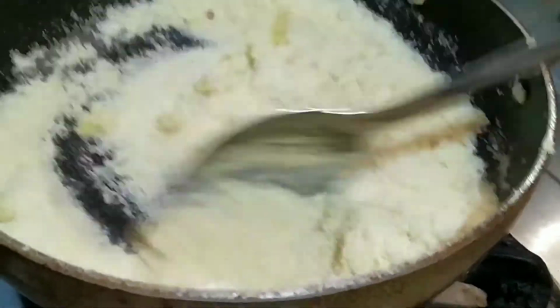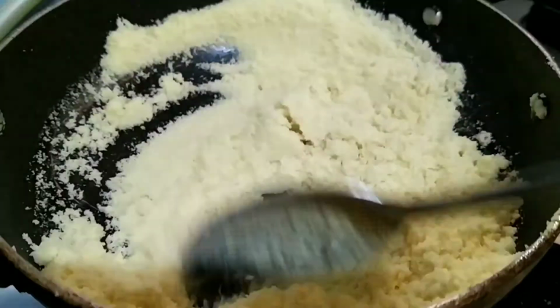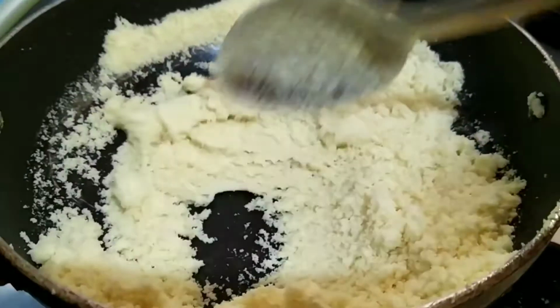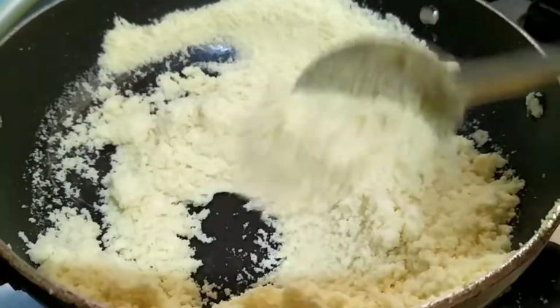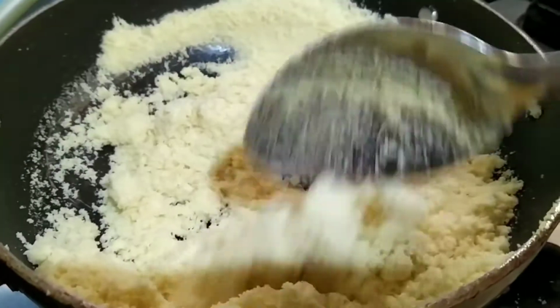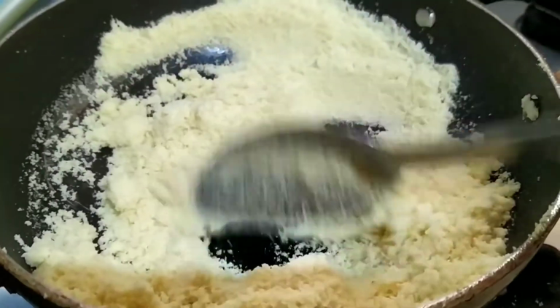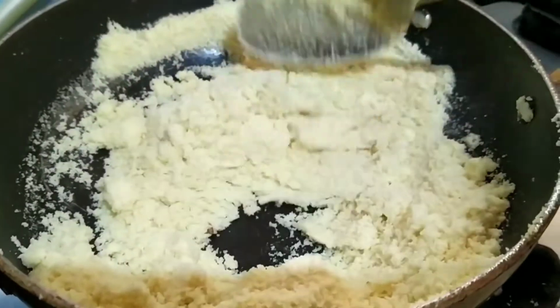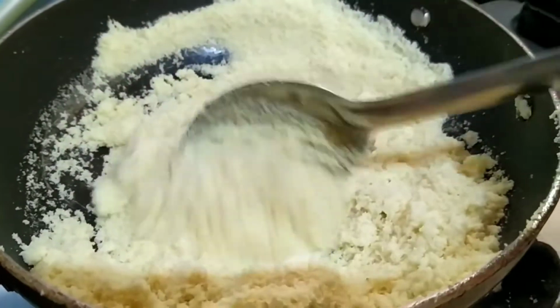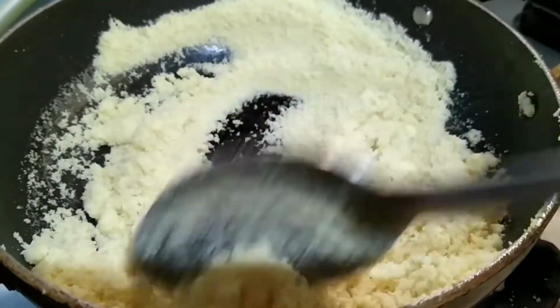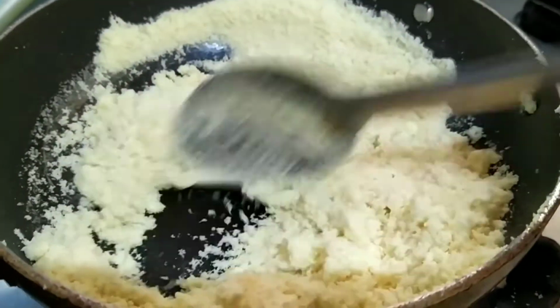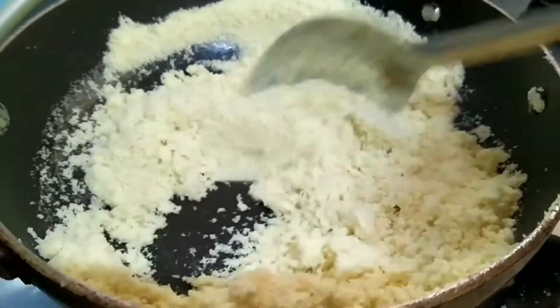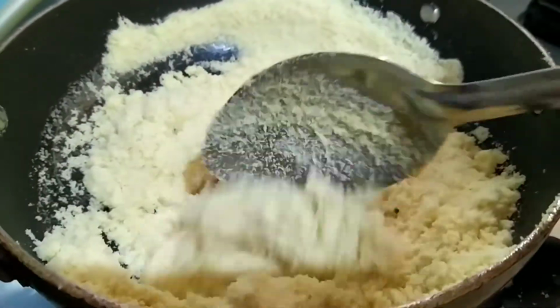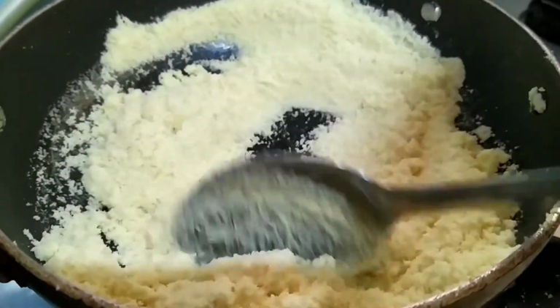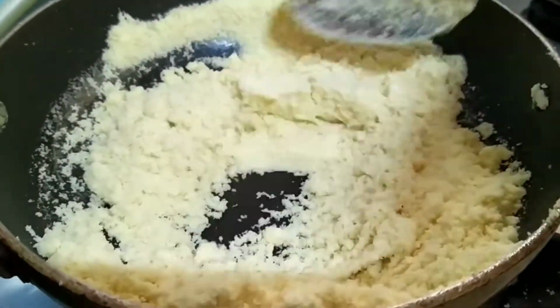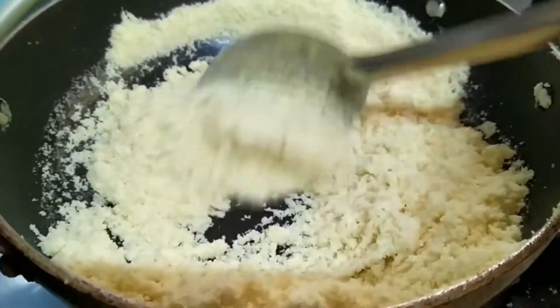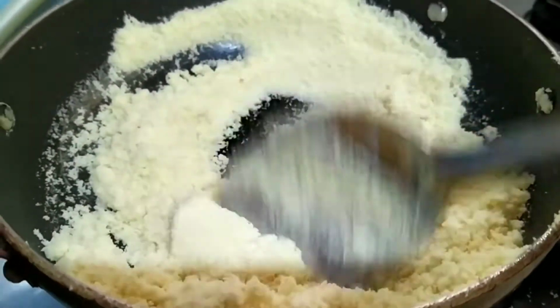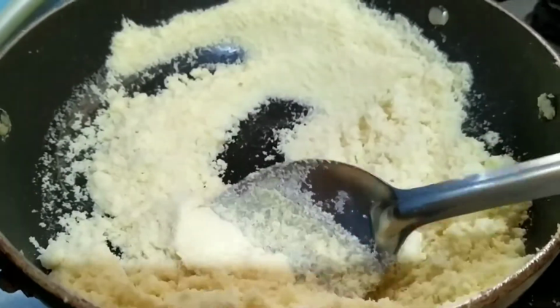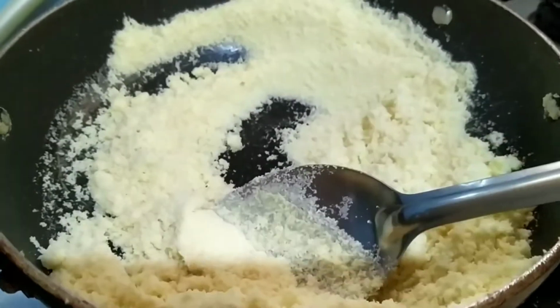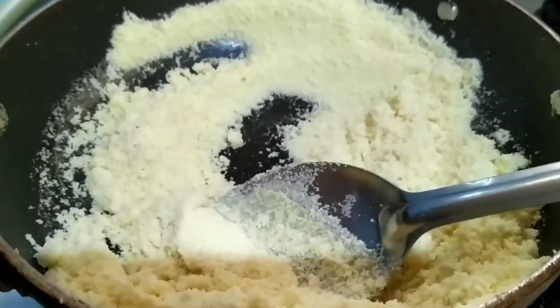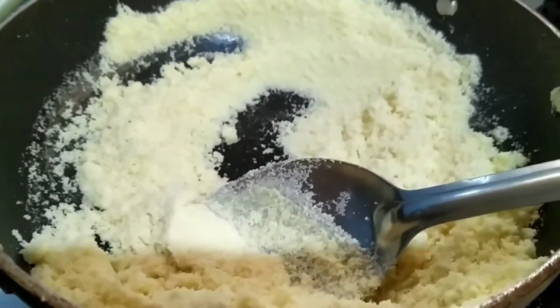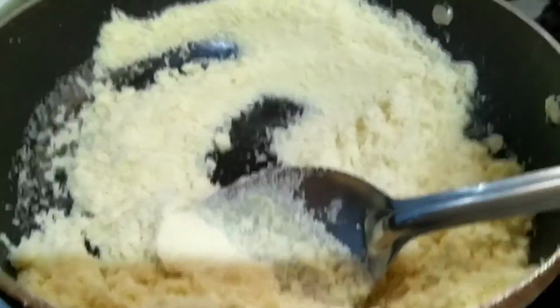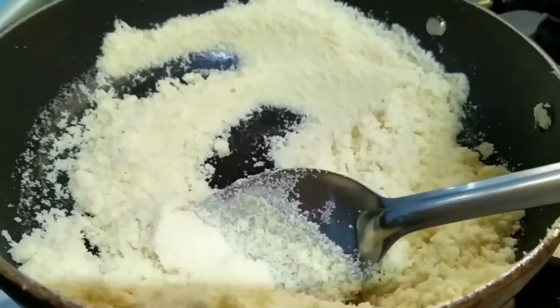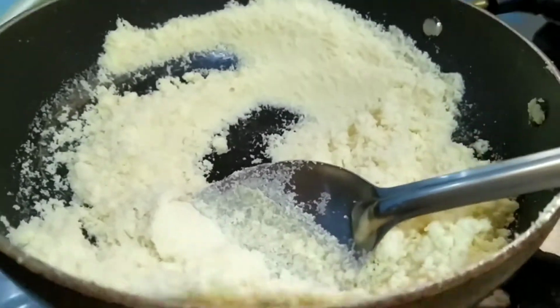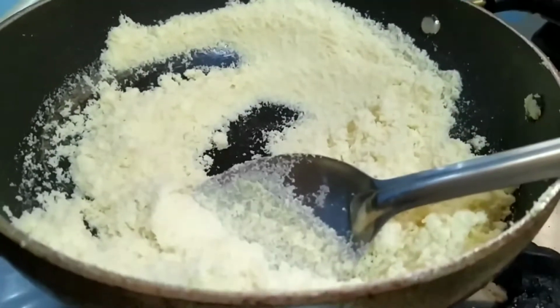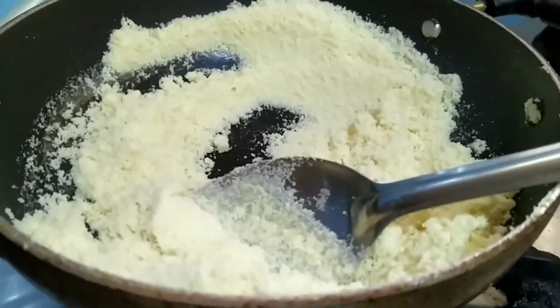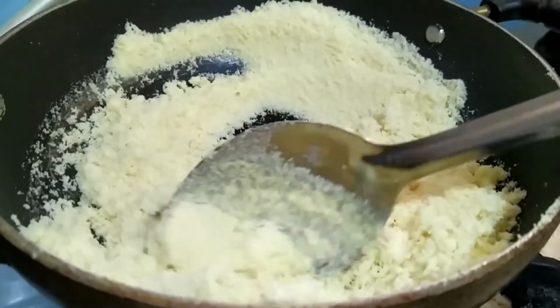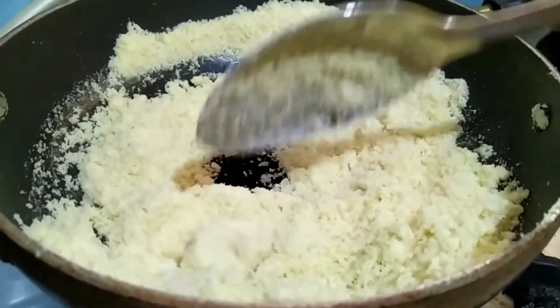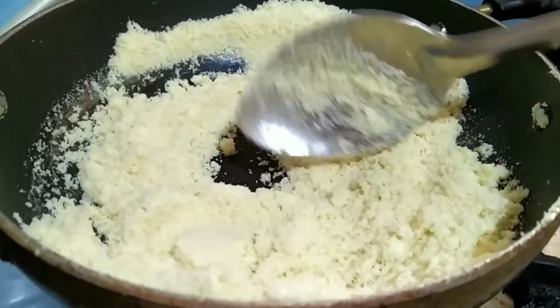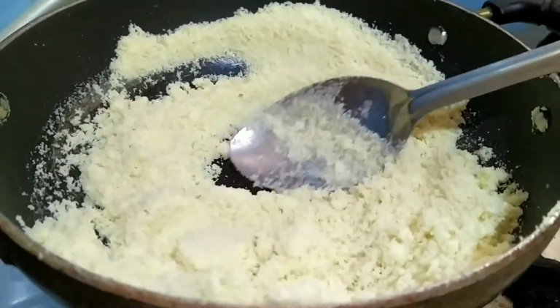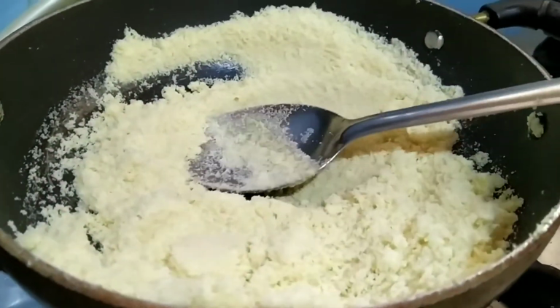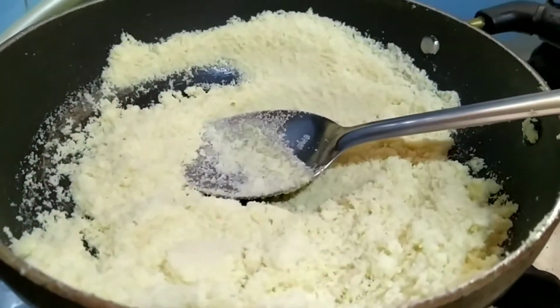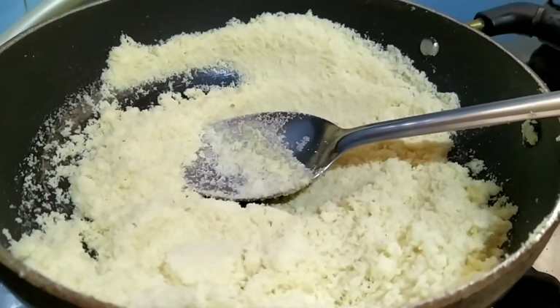Now Rava is roasted, golden brown. Now I will take out this in a bowl.